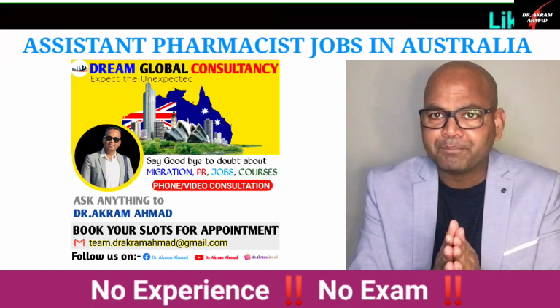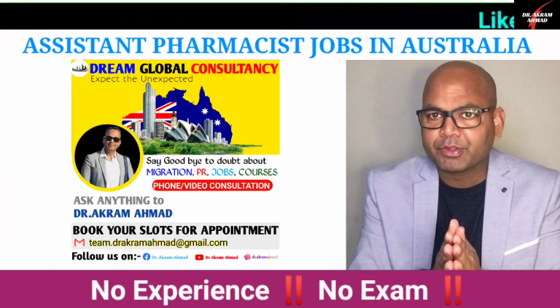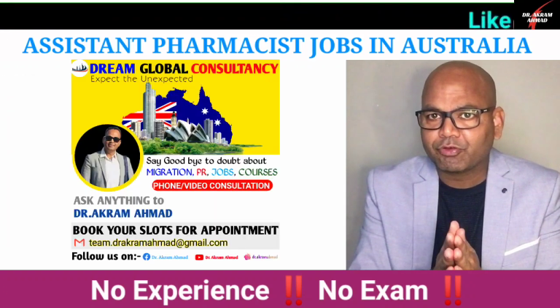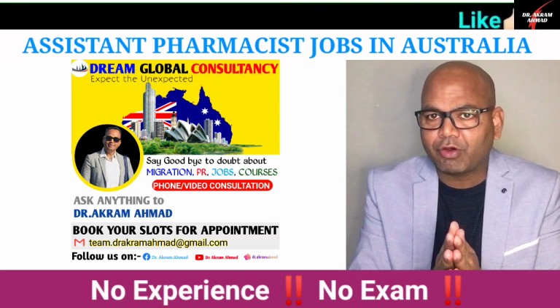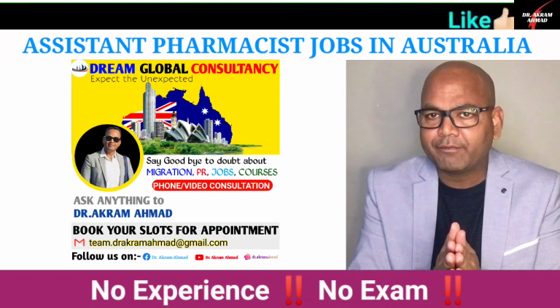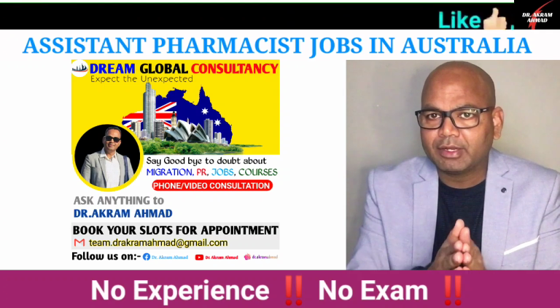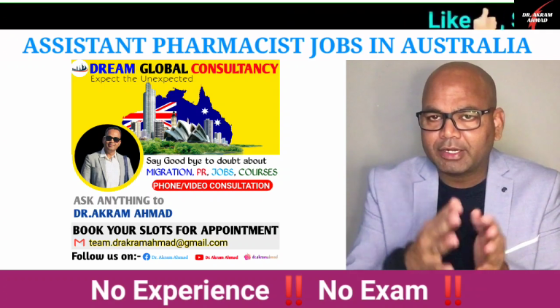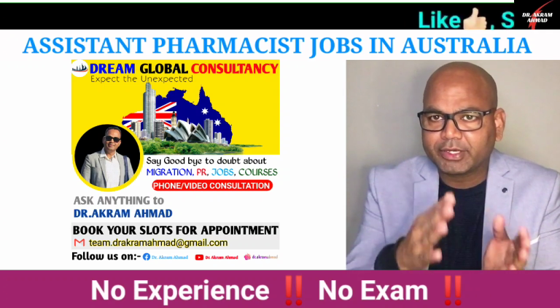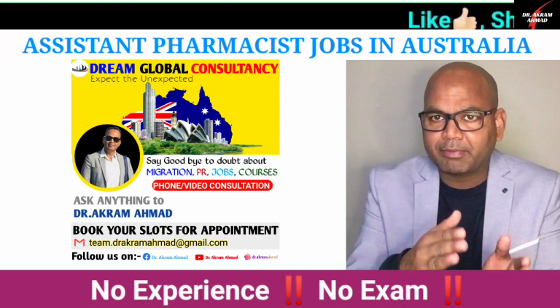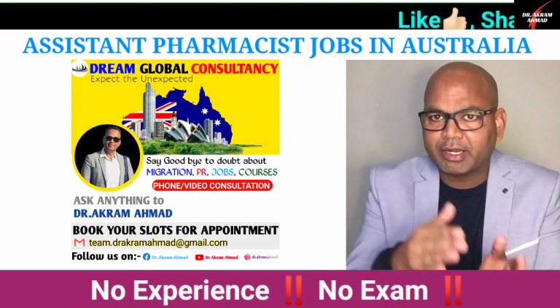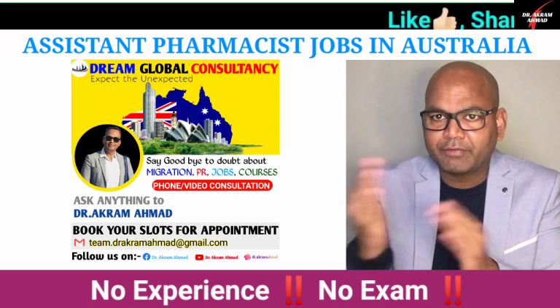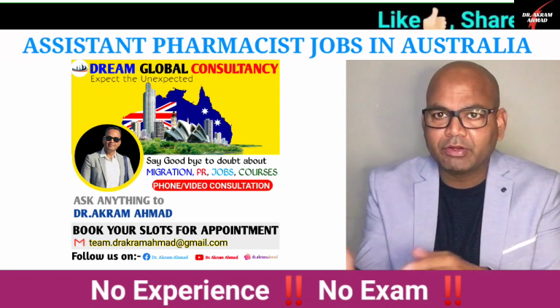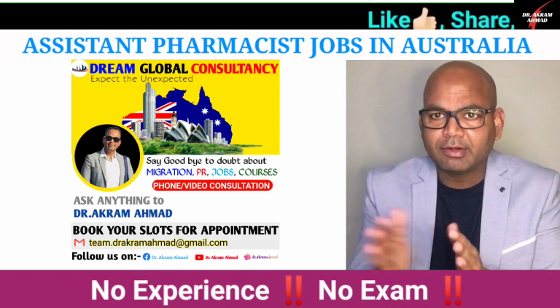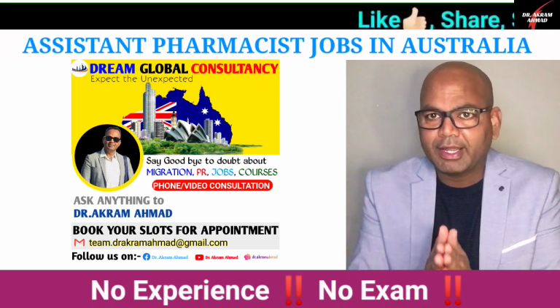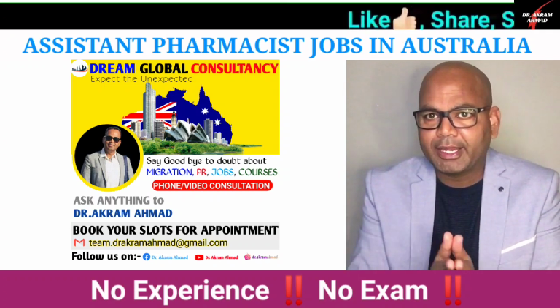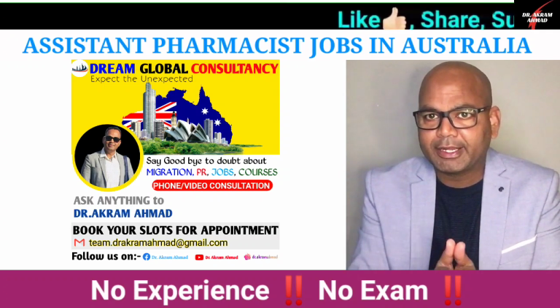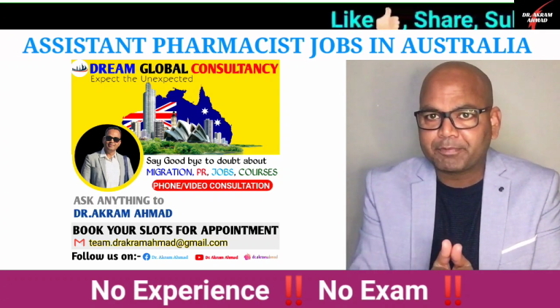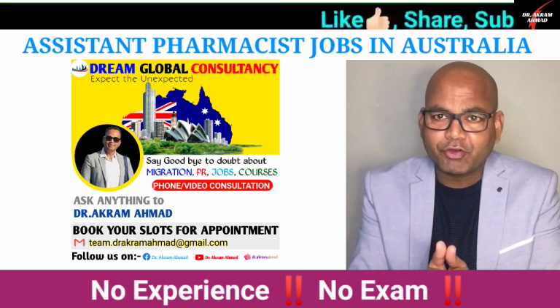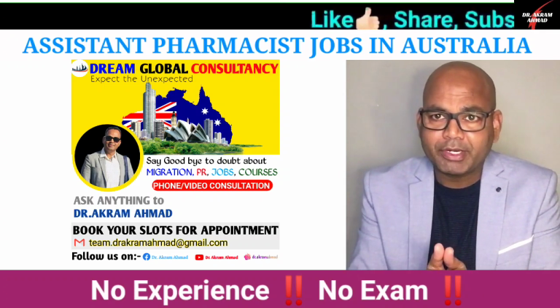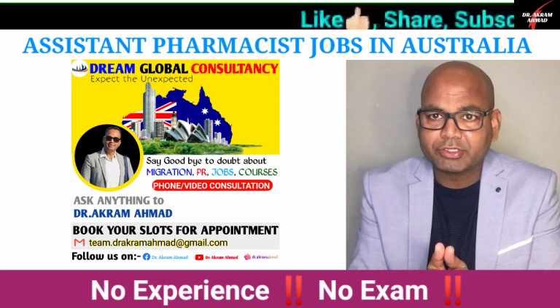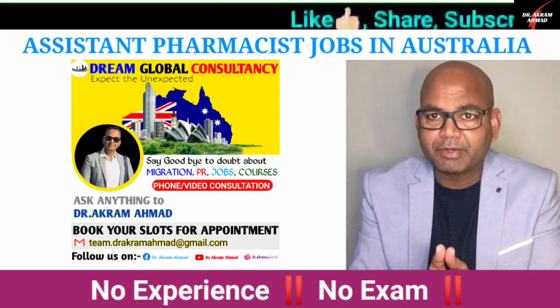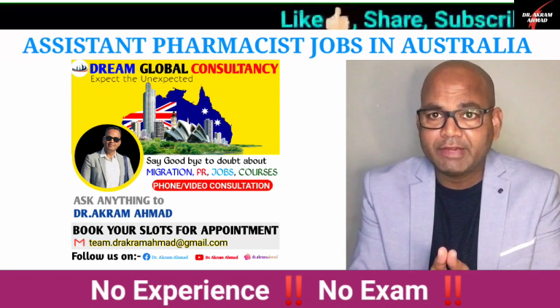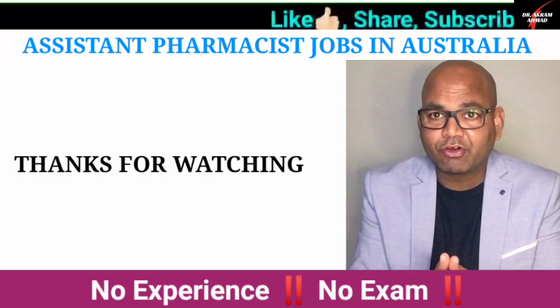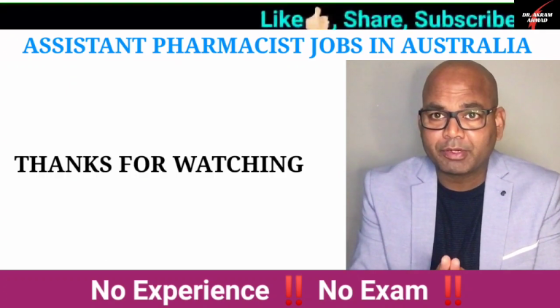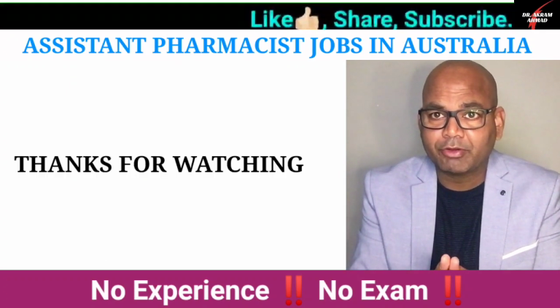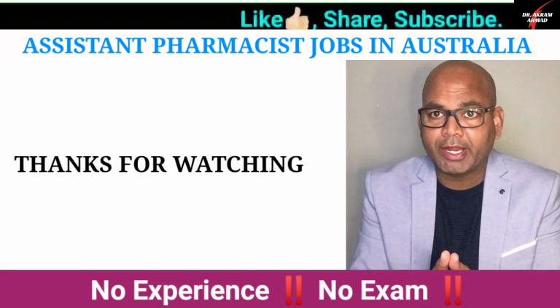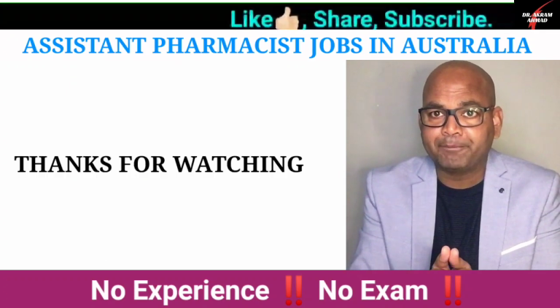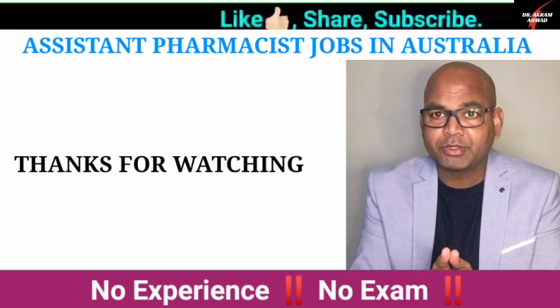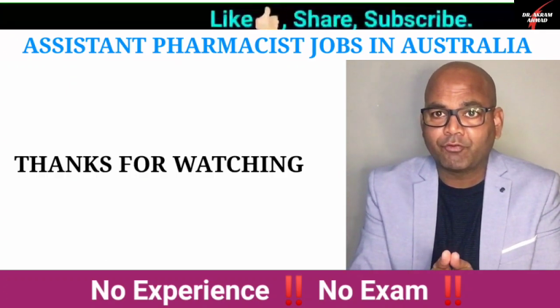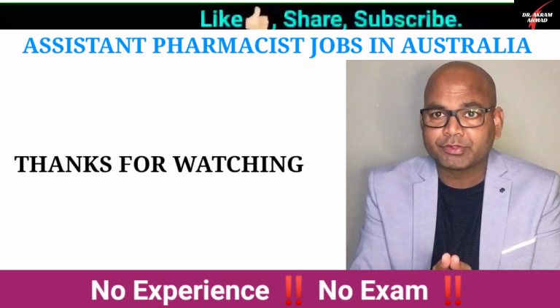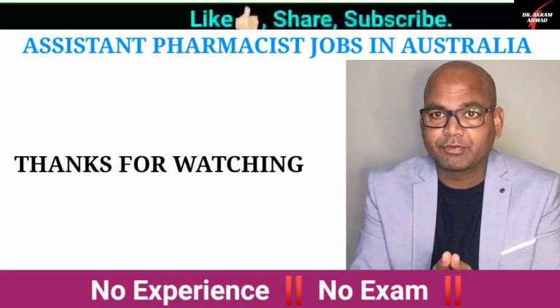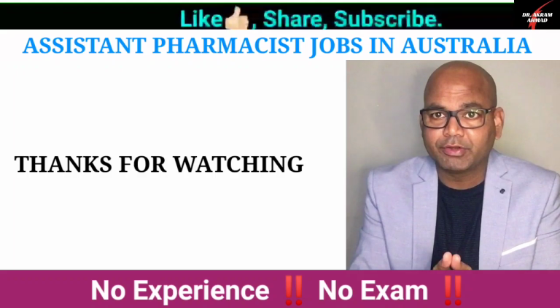I will discuss more in my other videos. If you have any questions, please leave a comment below. Thank you for watching this video.